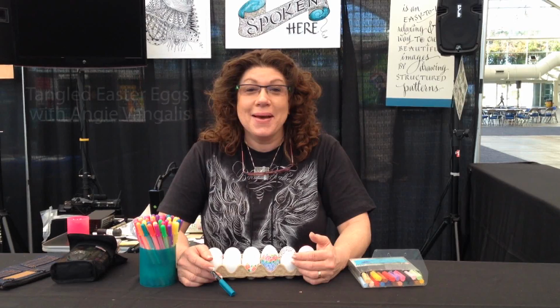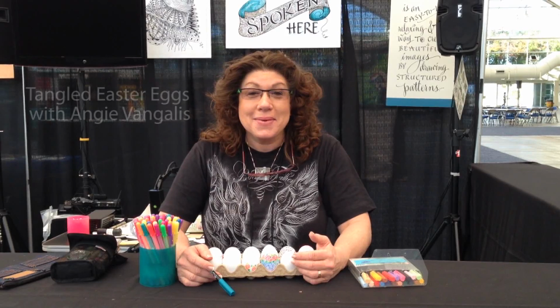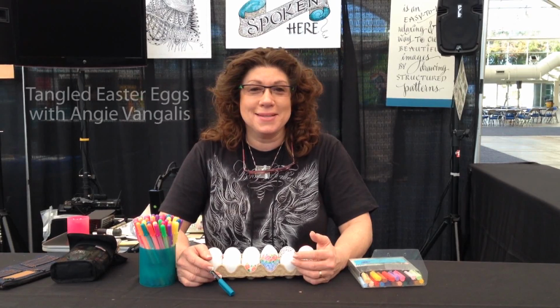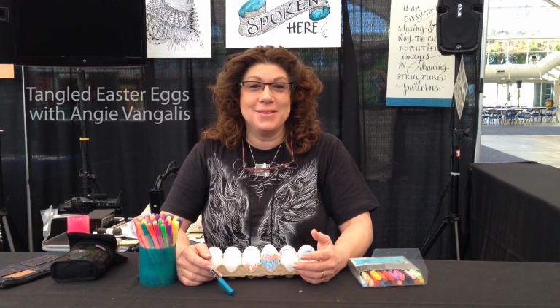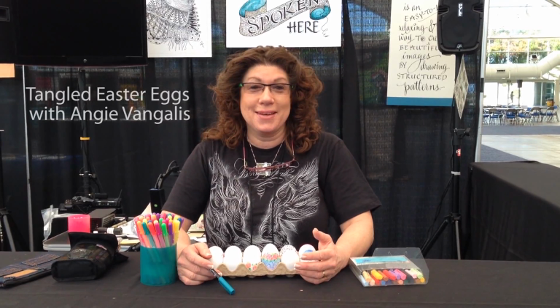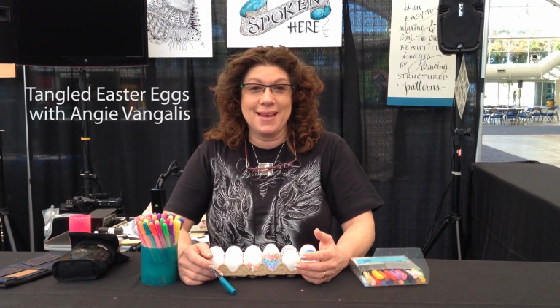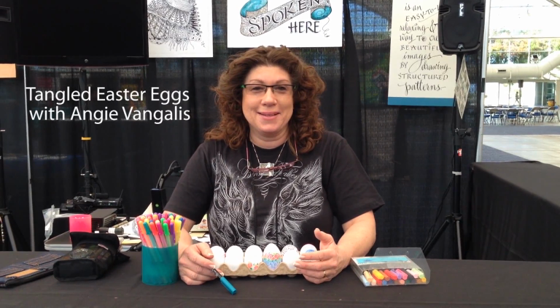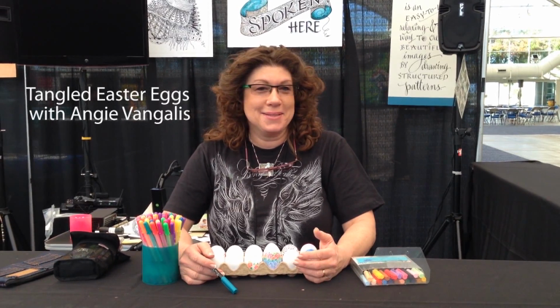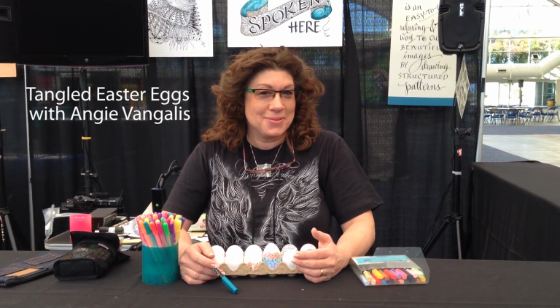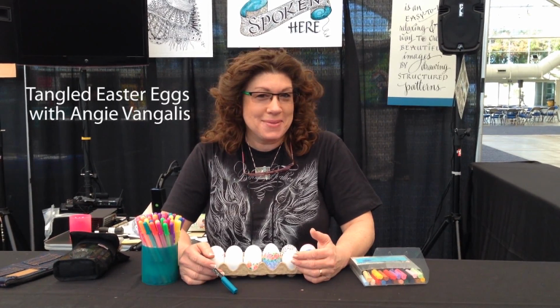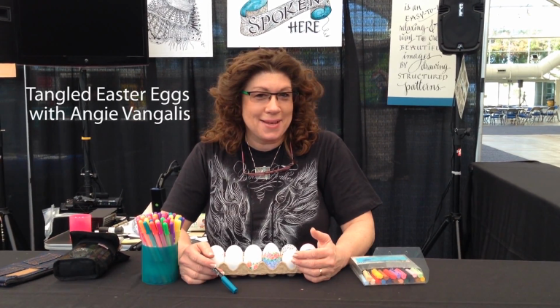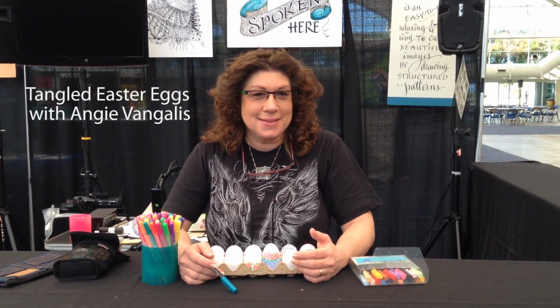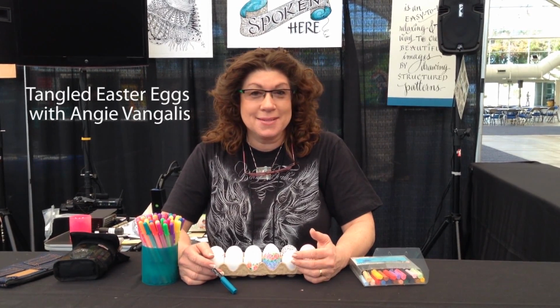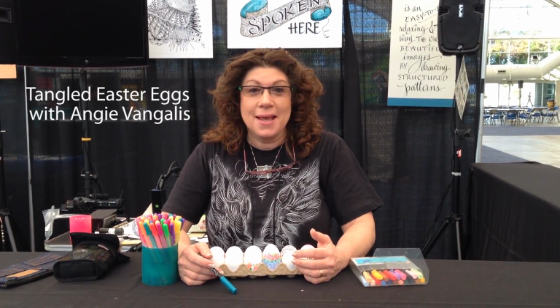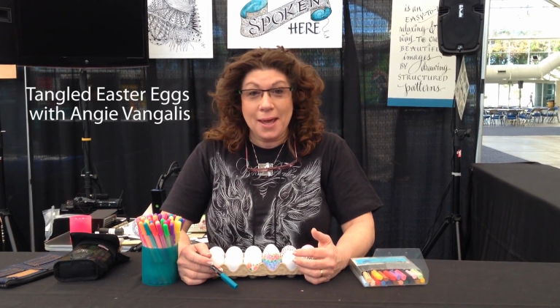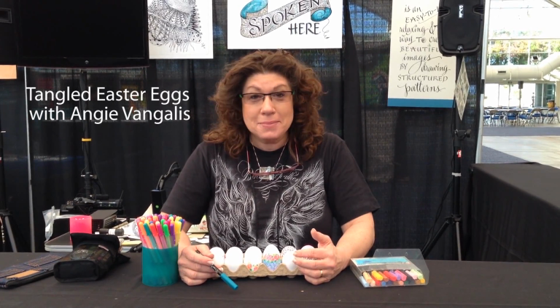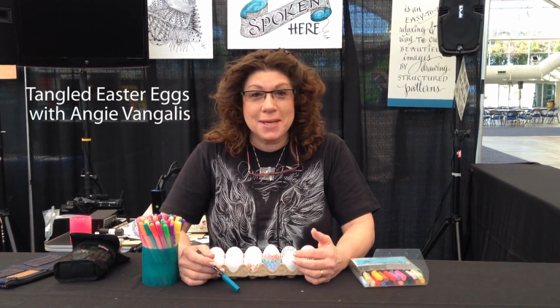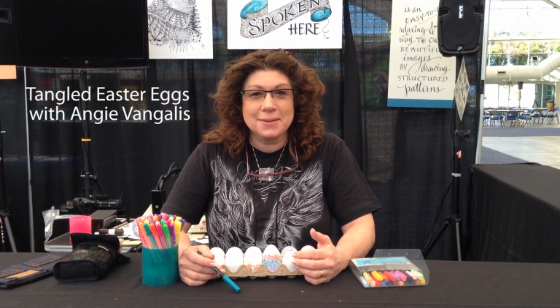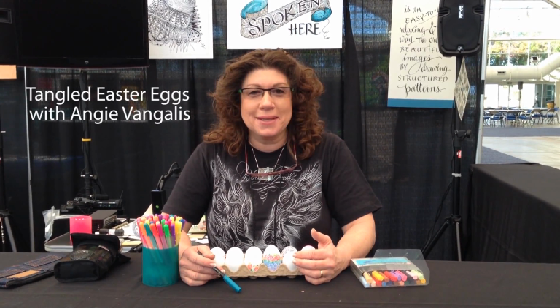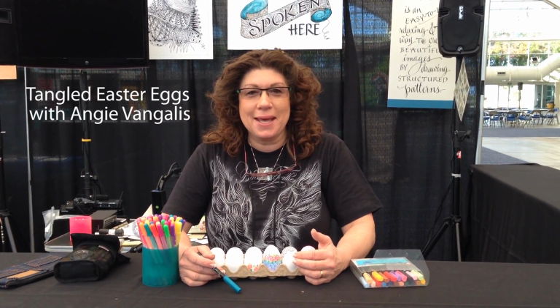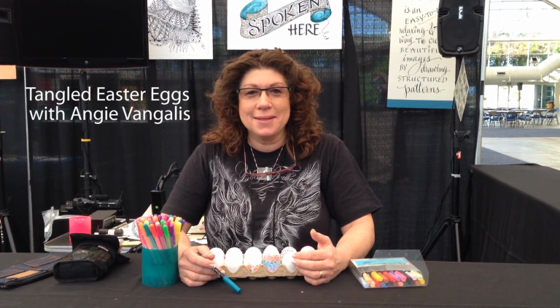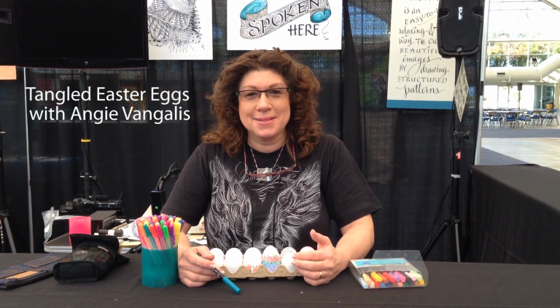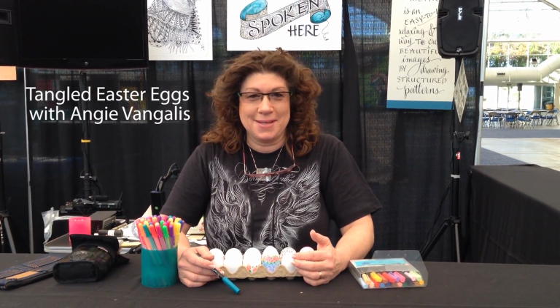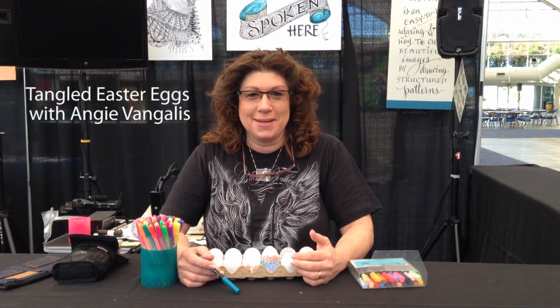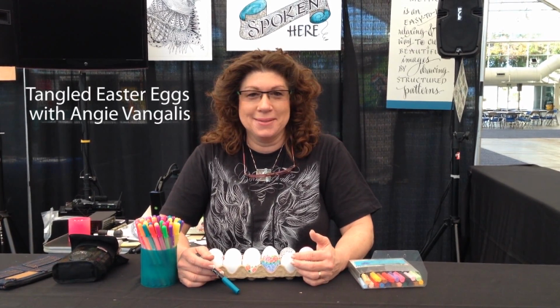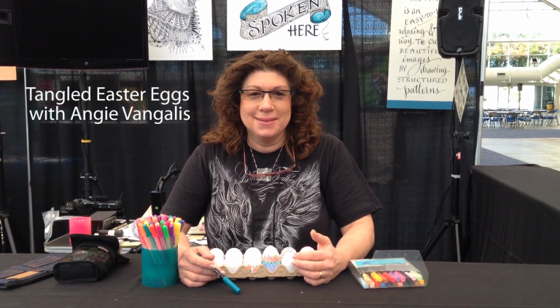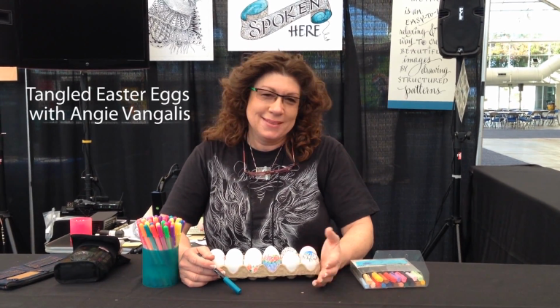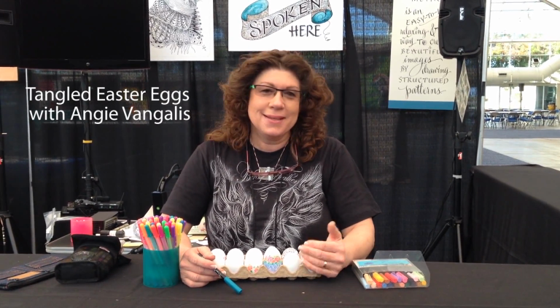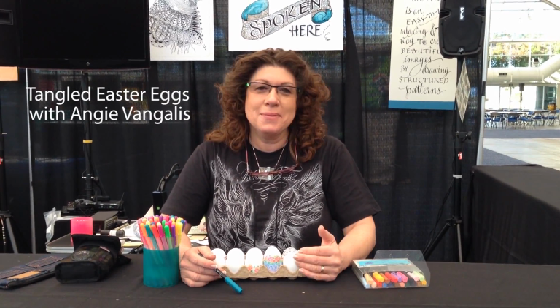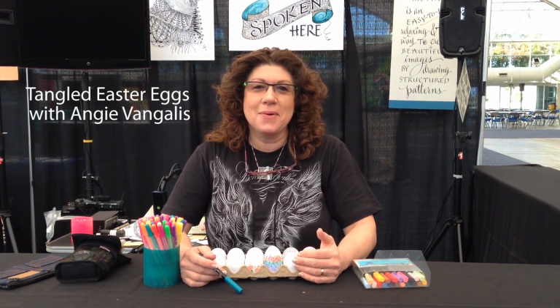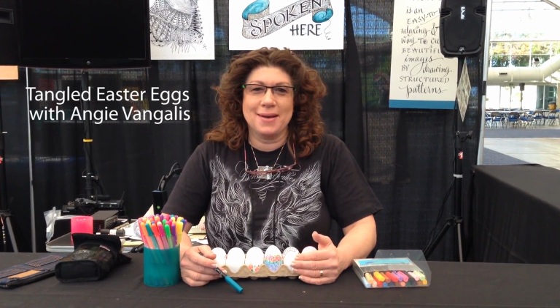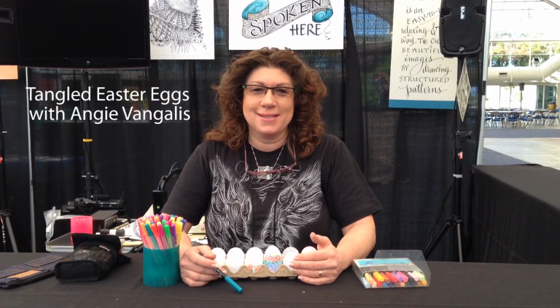Hi, I'm Angie Vangalis from Dallas, and I'm tangling eggs today. Come and watch.